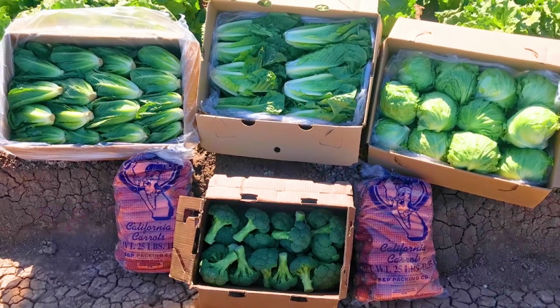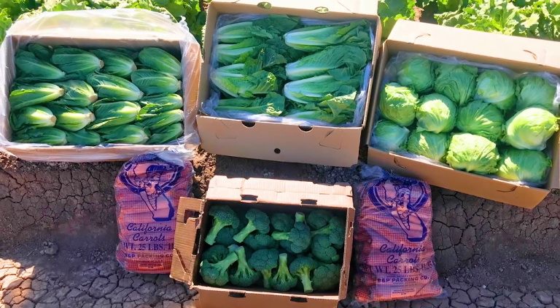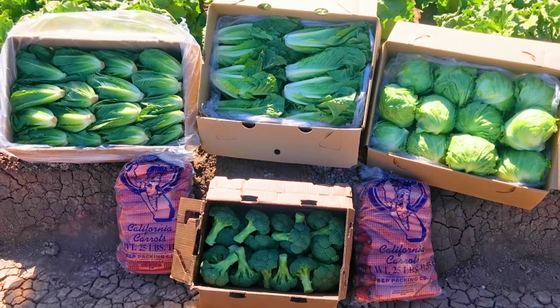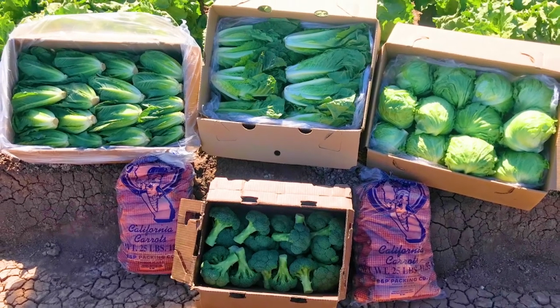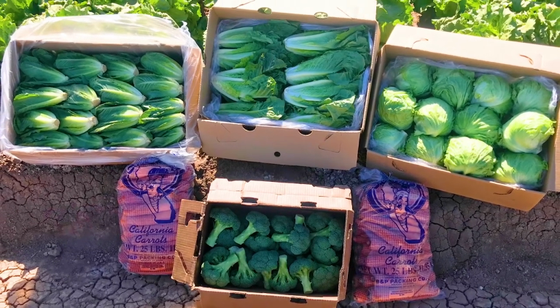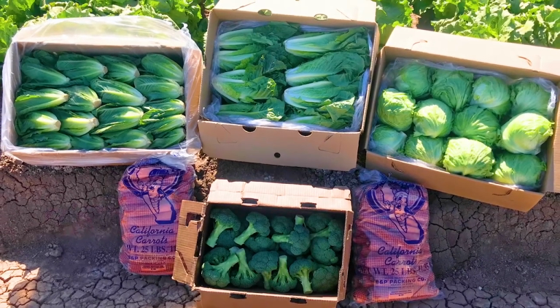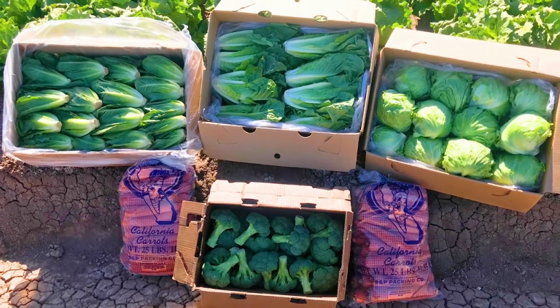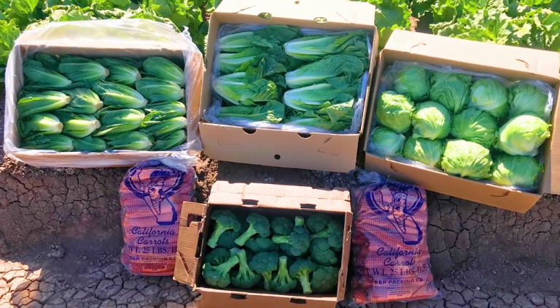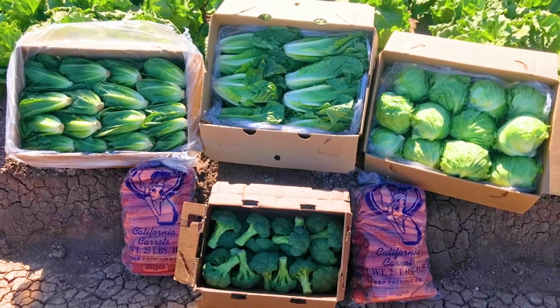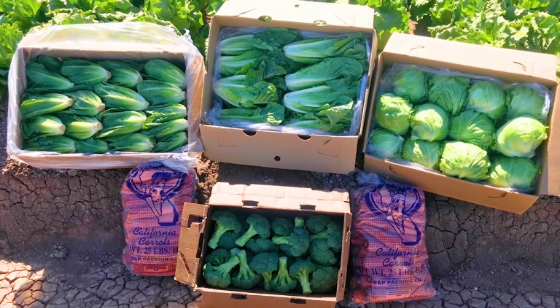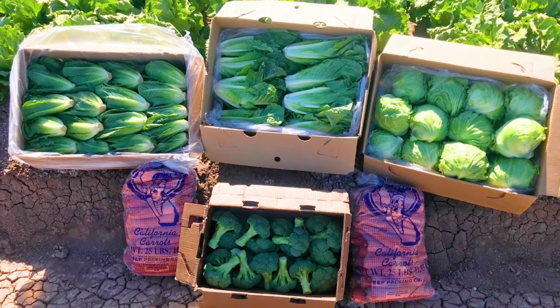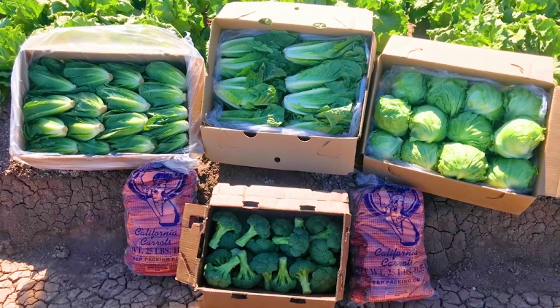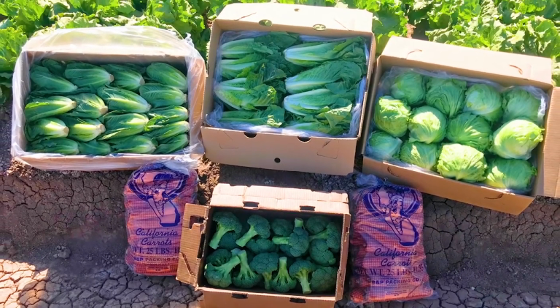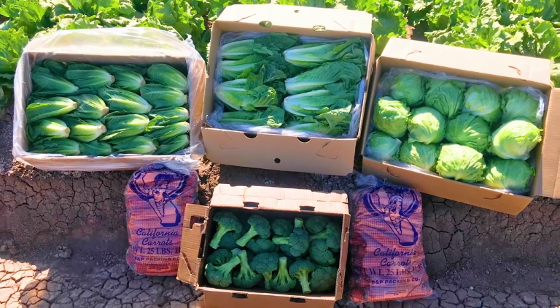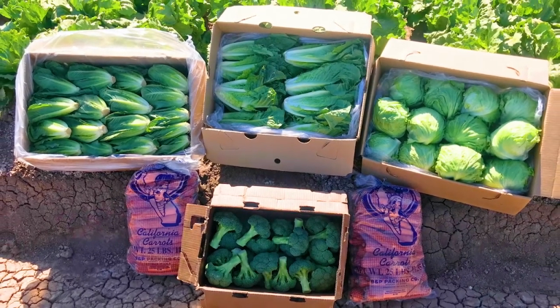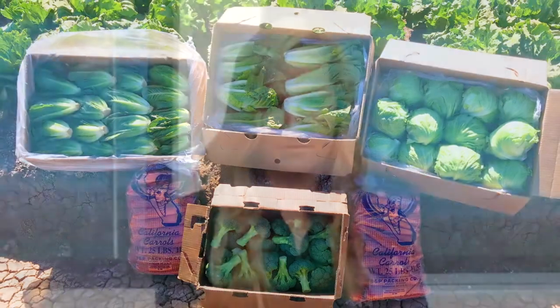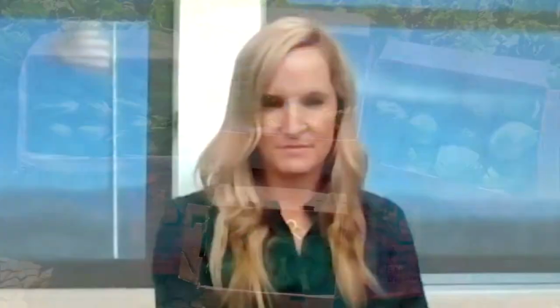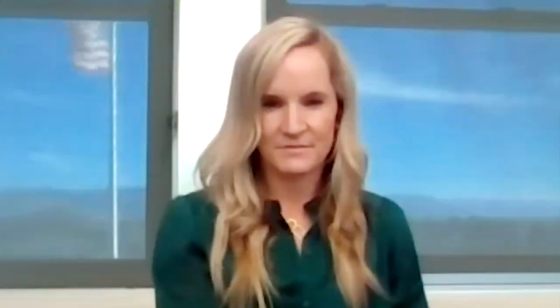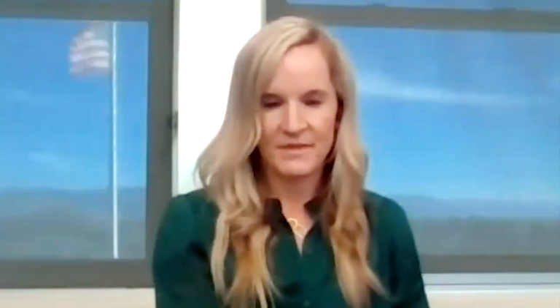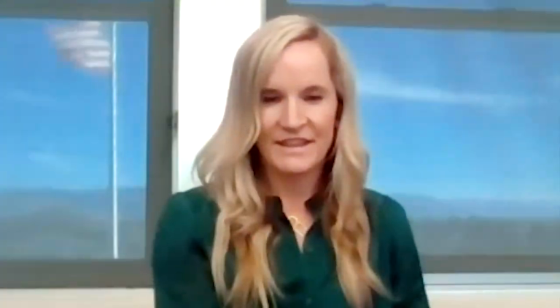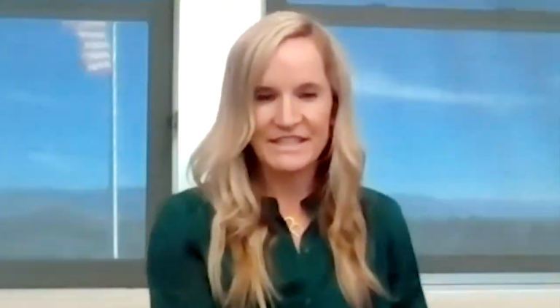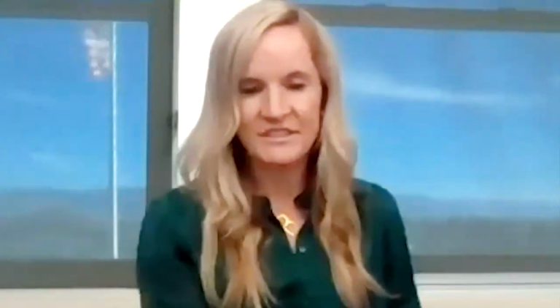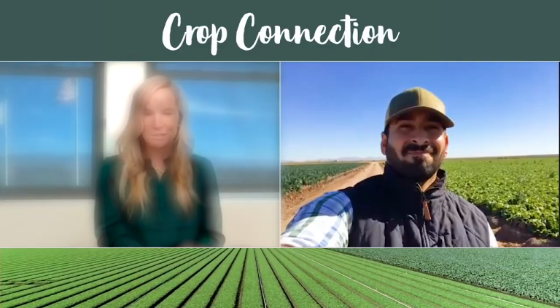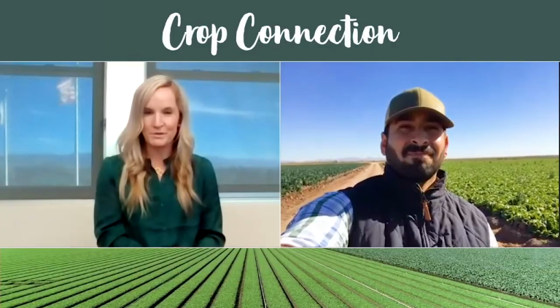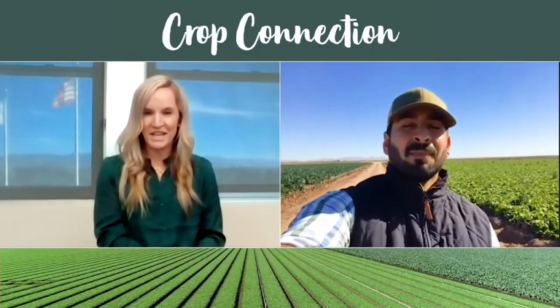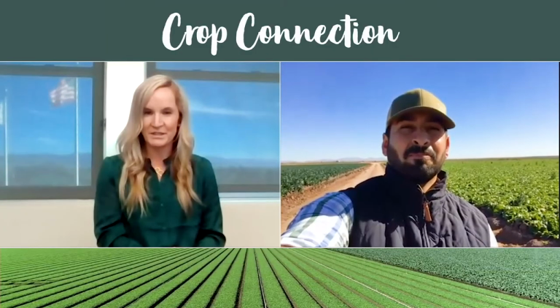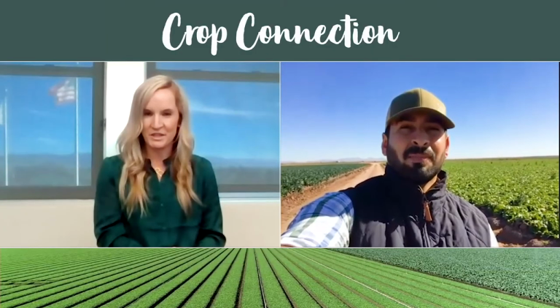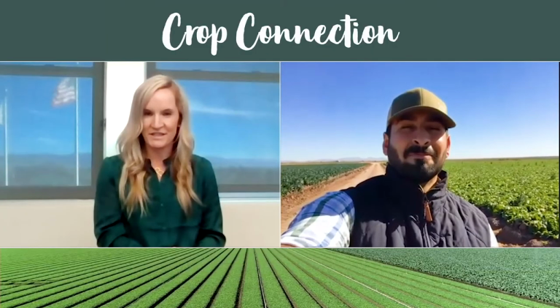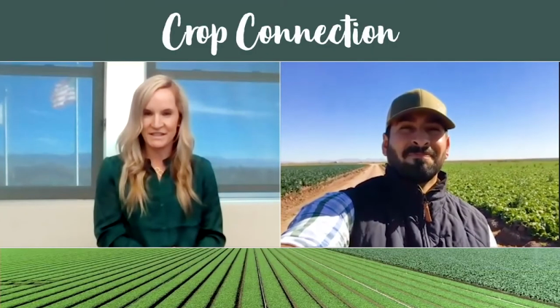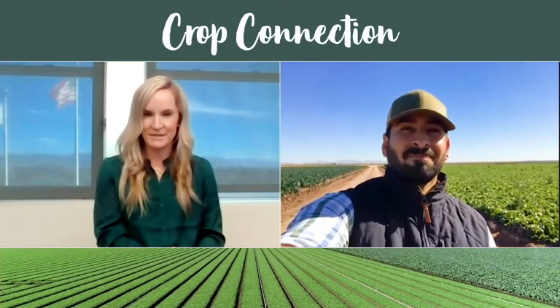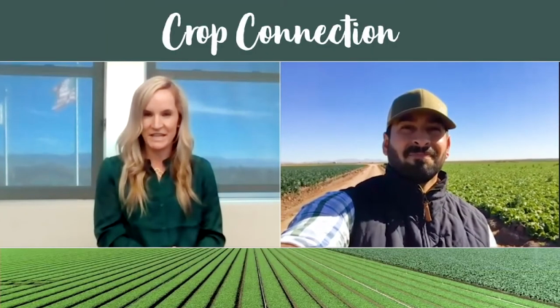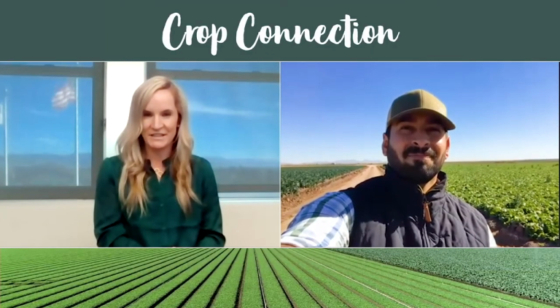We'll keep you guys posted with any new developments out of Yuma. So far, everything's looking good. Thanks, Edgar. We will catch up with you guys next time. Thank you.